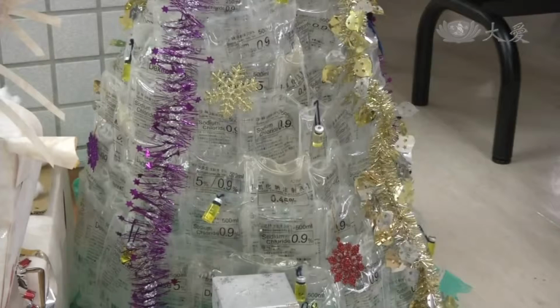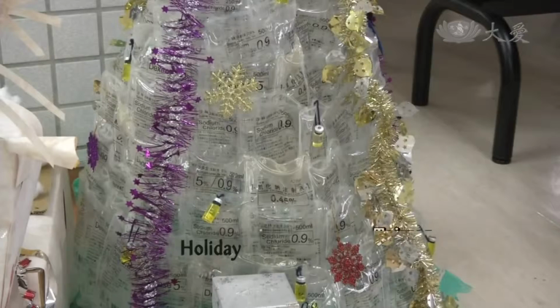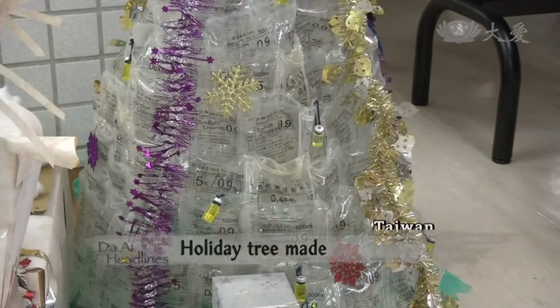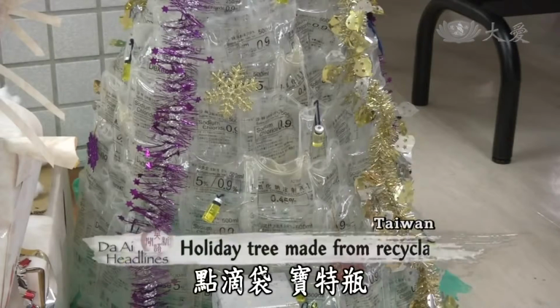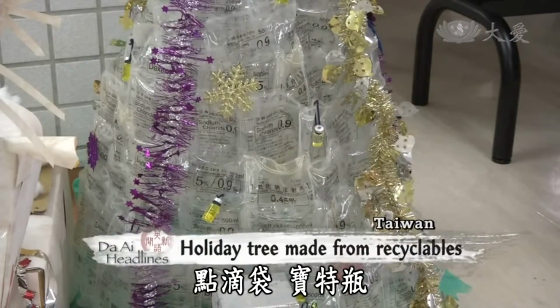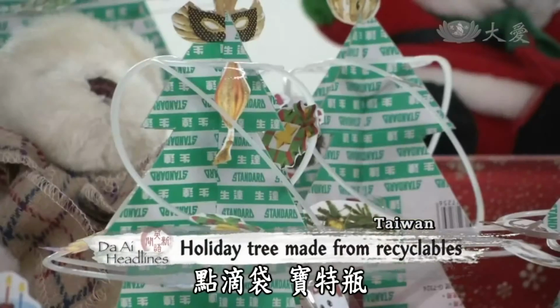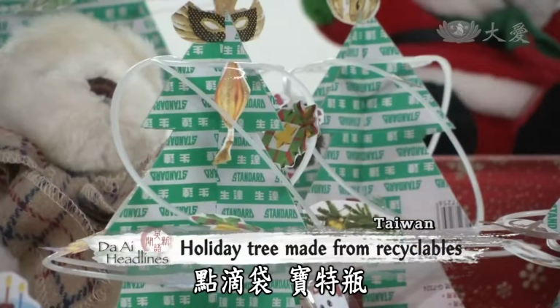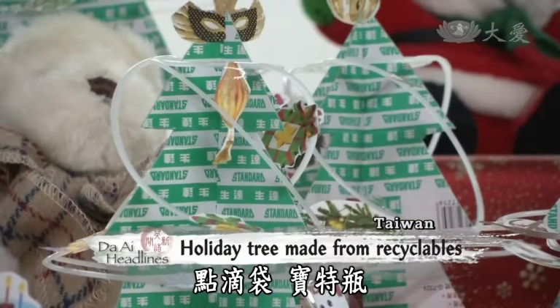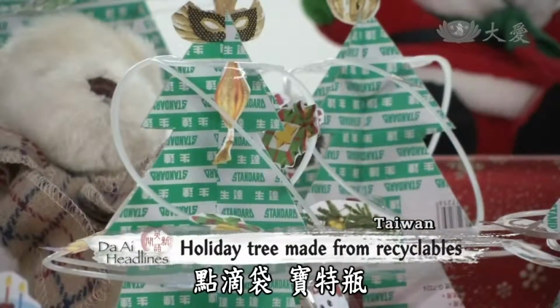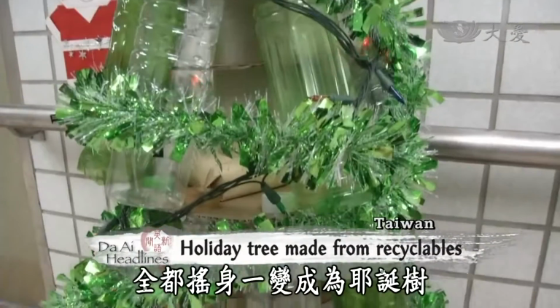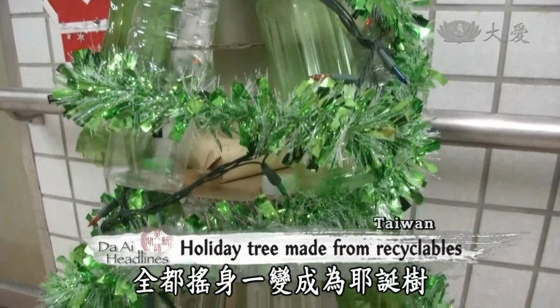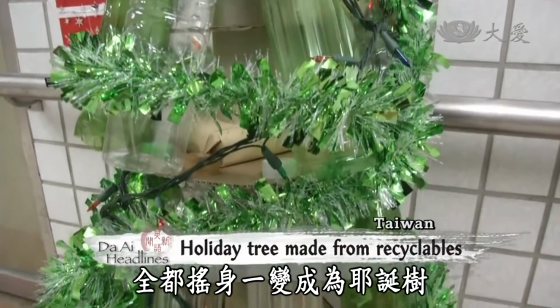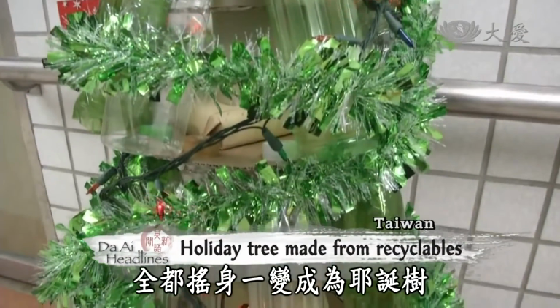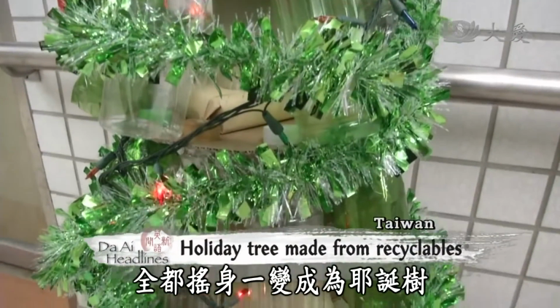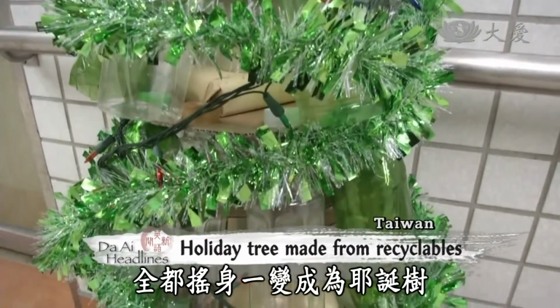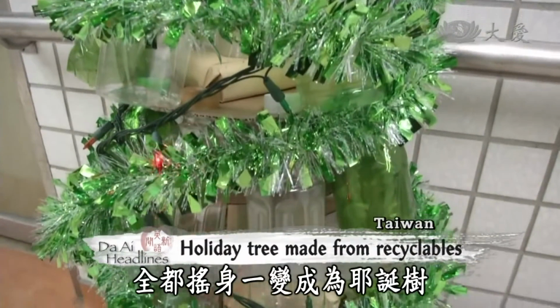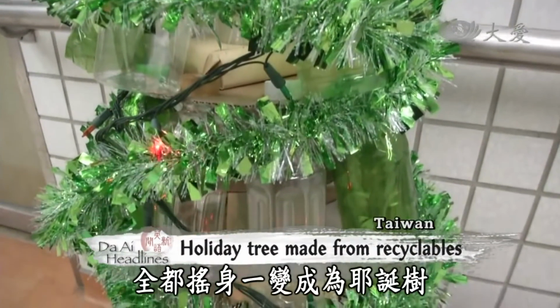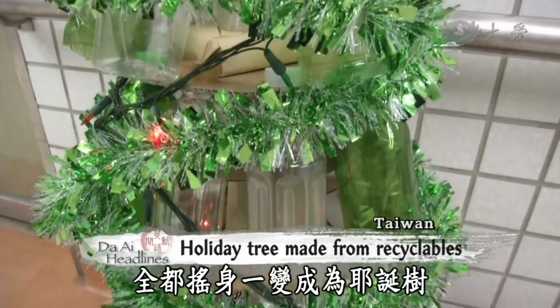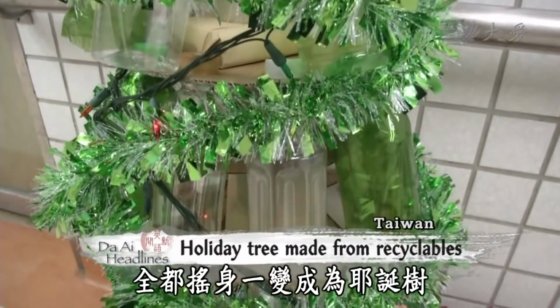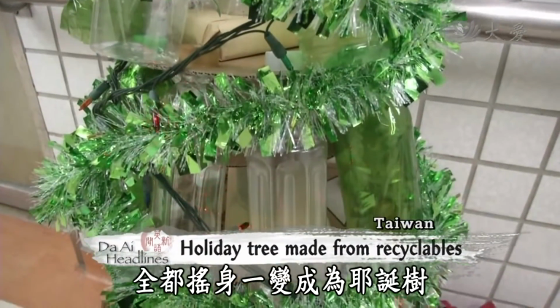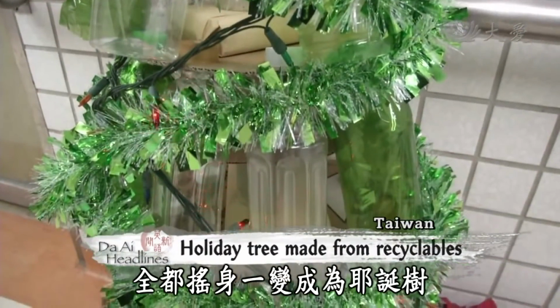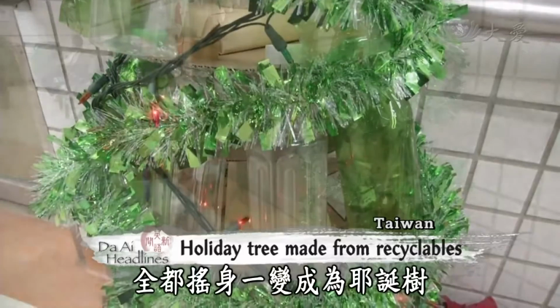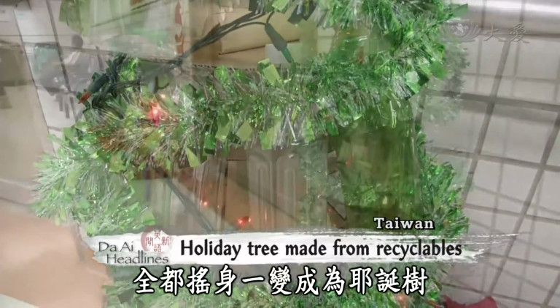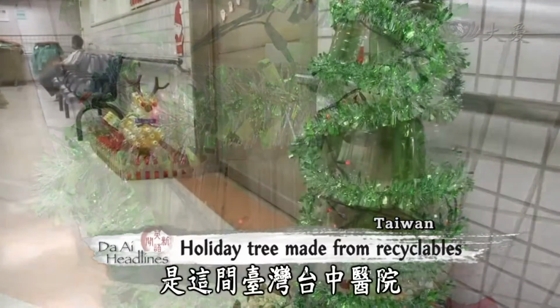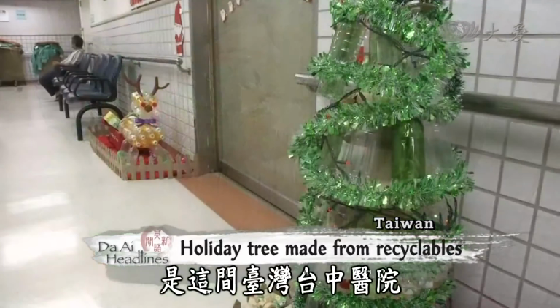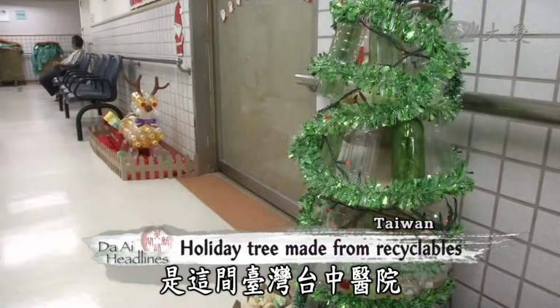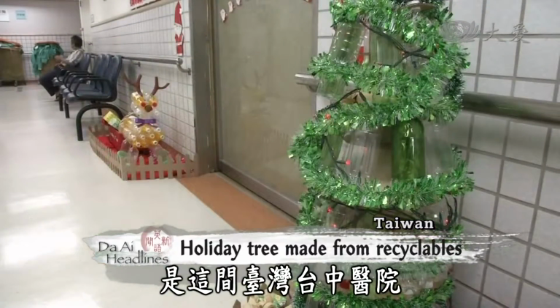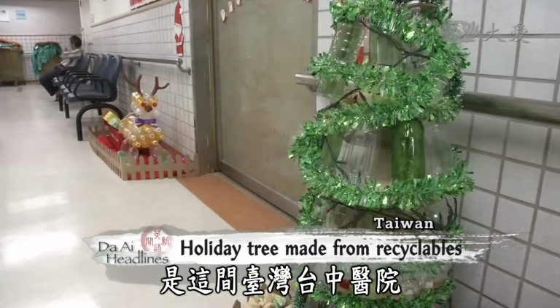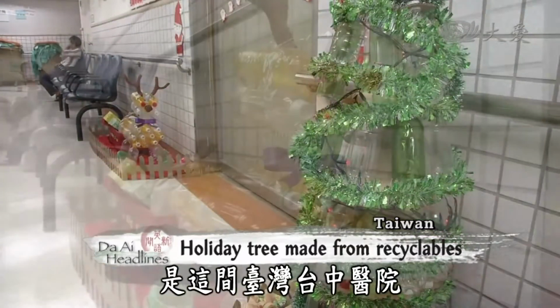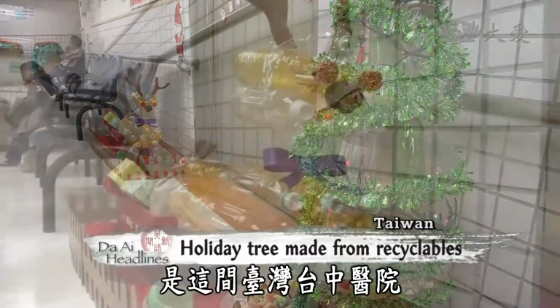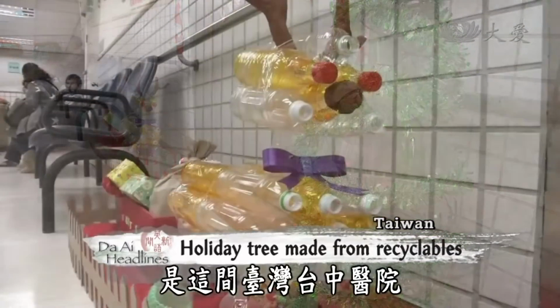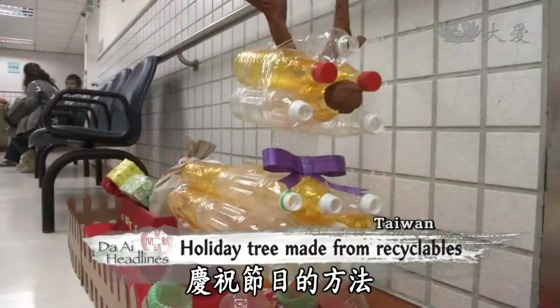Christmas trees made out of IV bags and plastic bottles is how one hospital in Taichung, Taiwan, thought to celebrate the holiday.